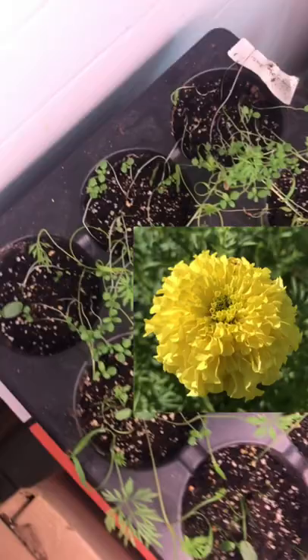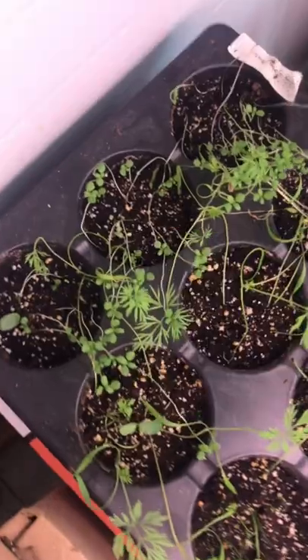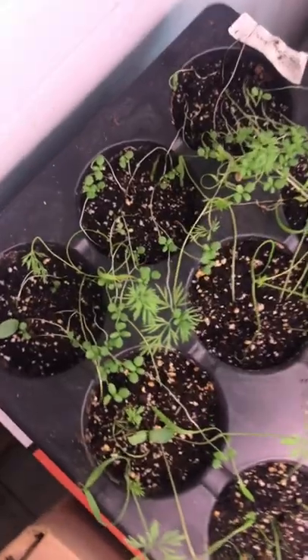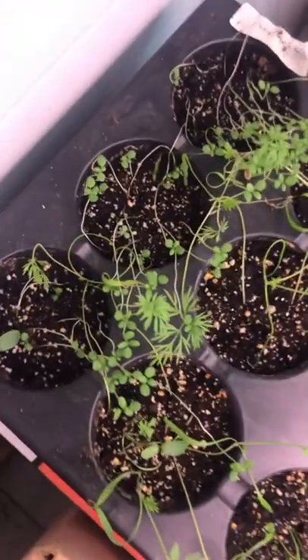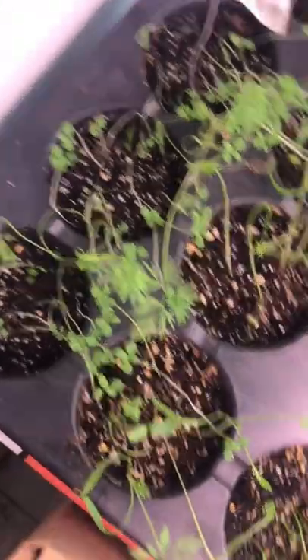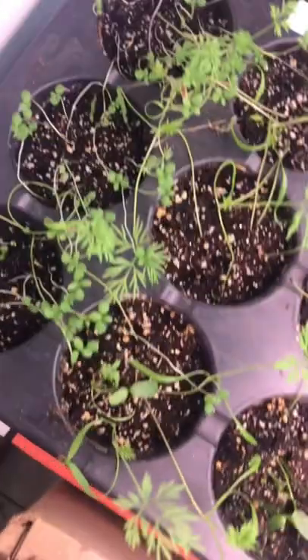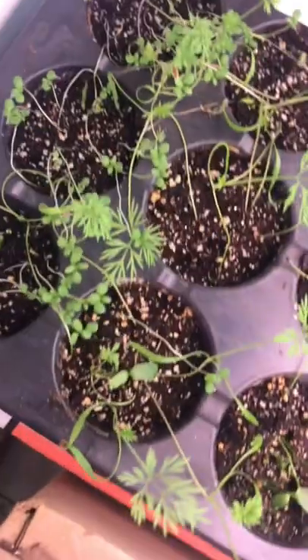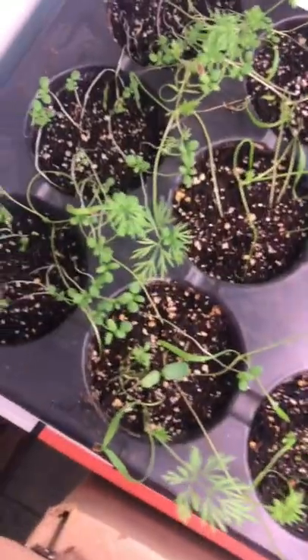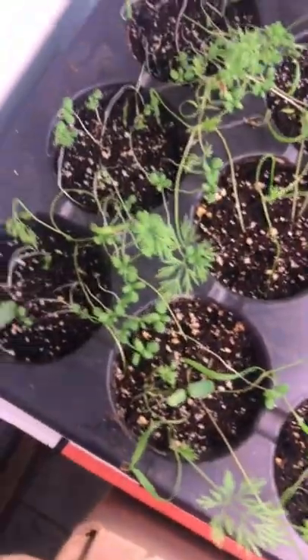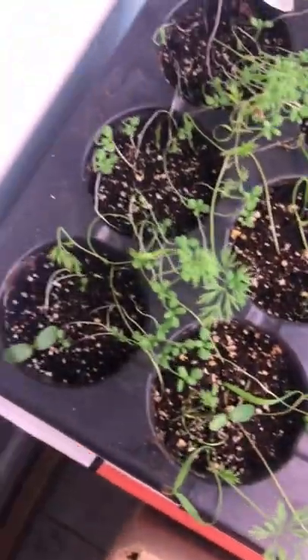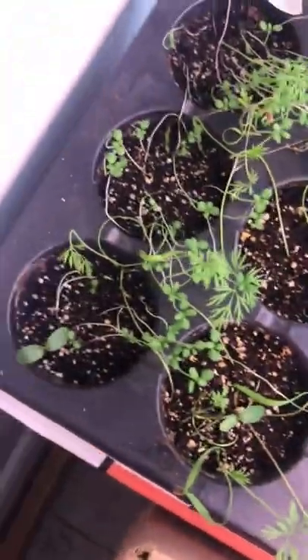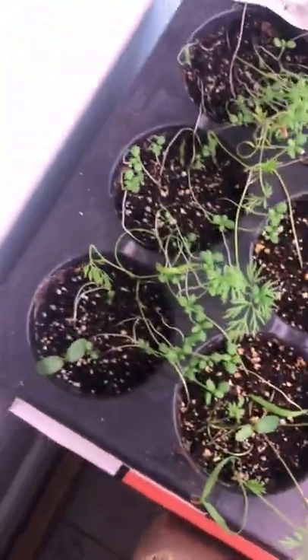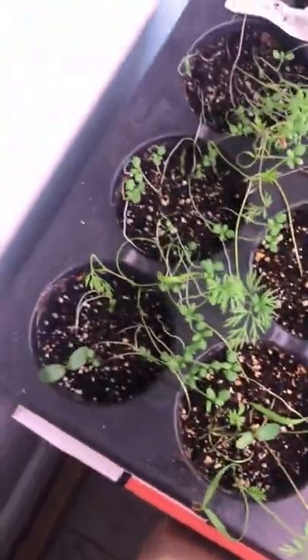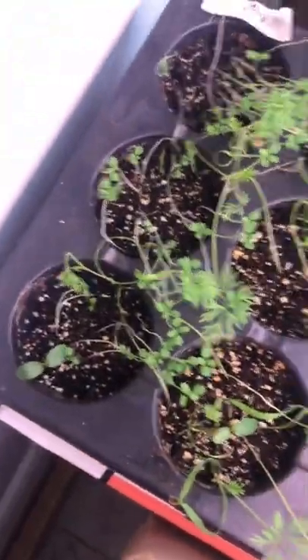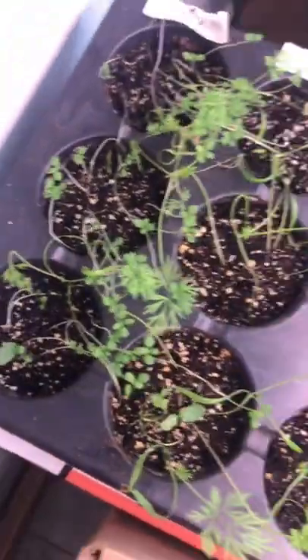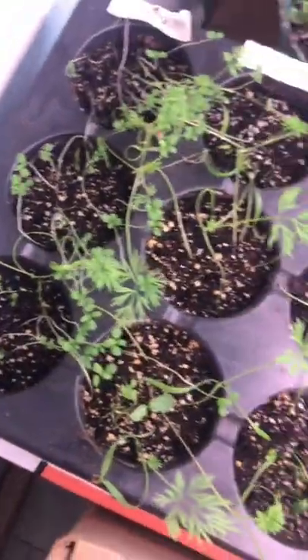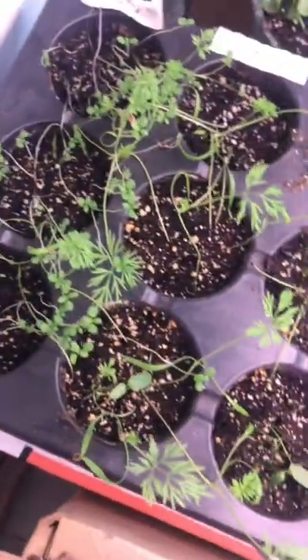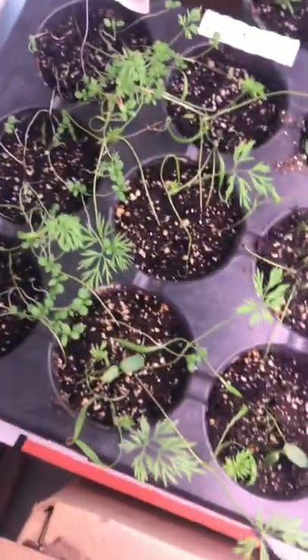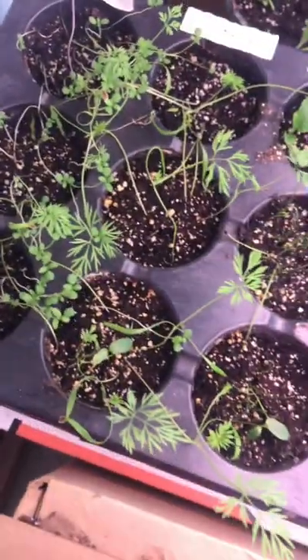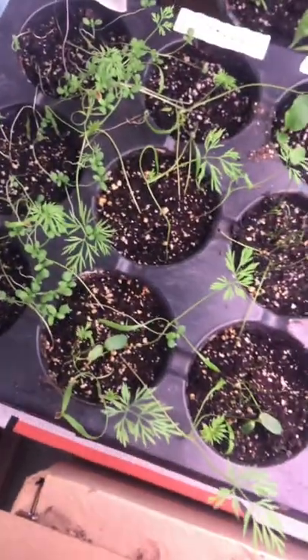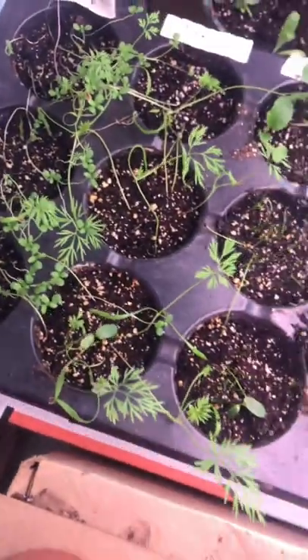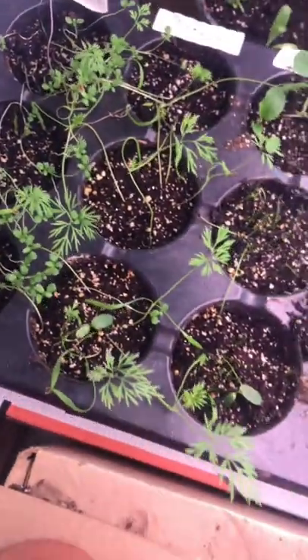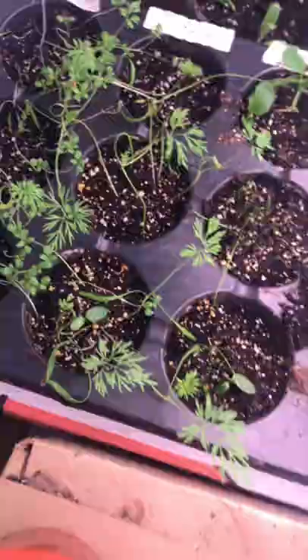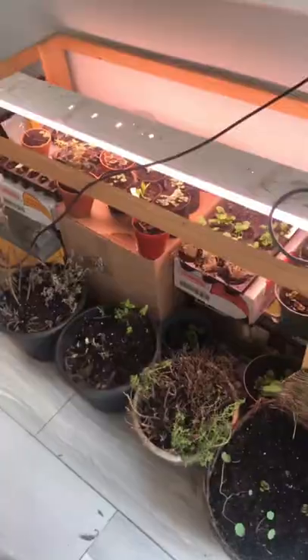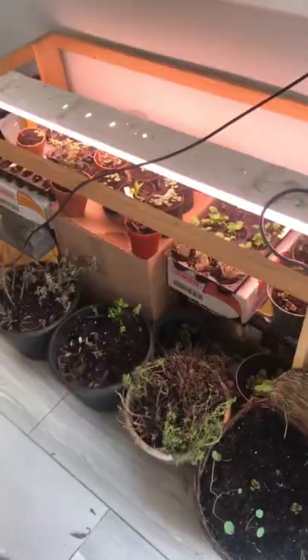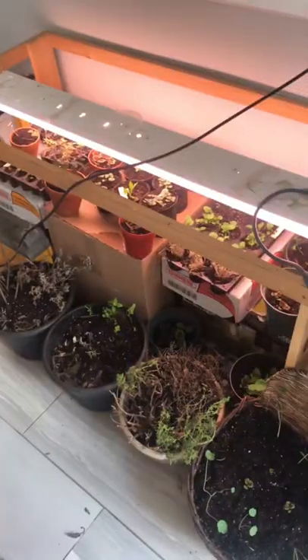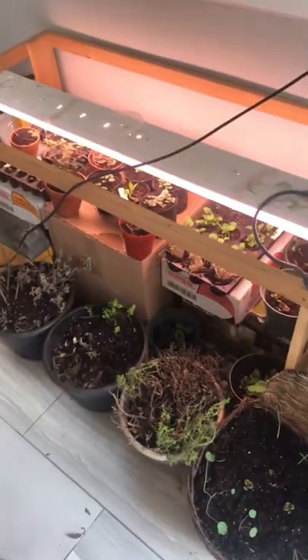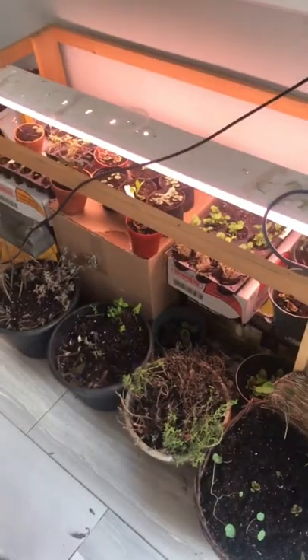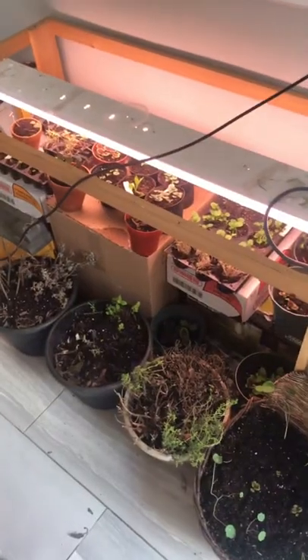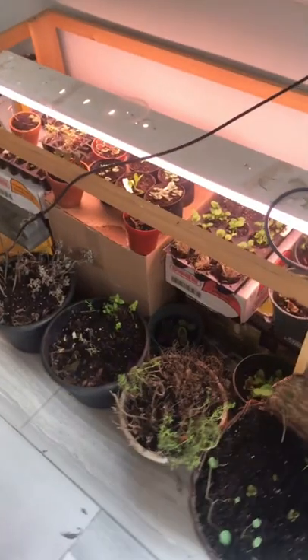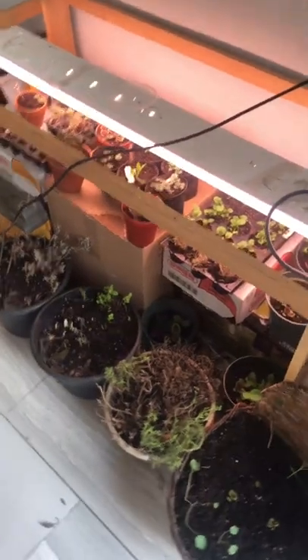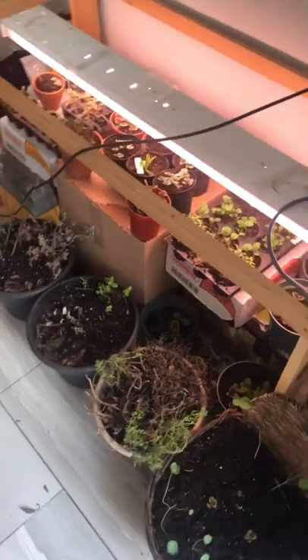Oh and there's some herbs in here too — some spicy glow basil and some dill. And that's what I'm growing so far.